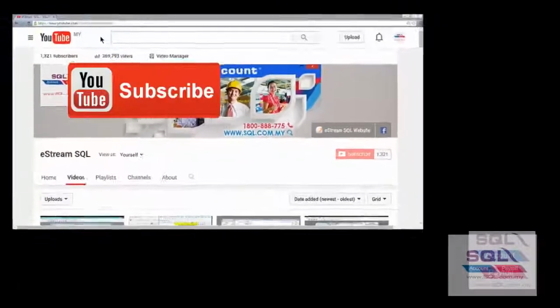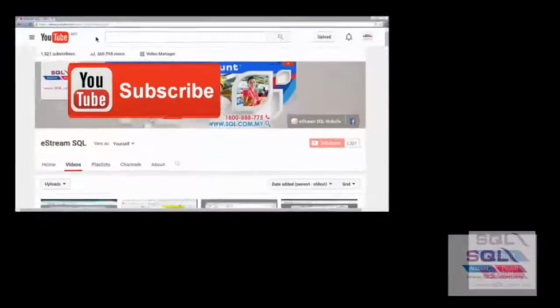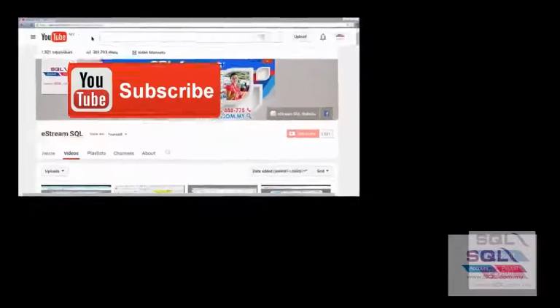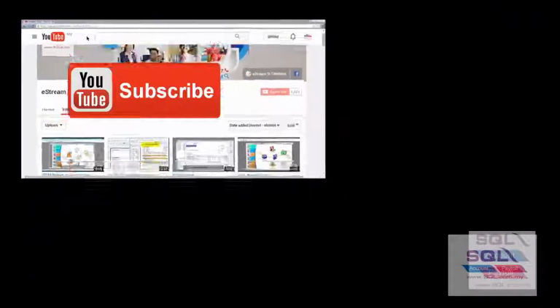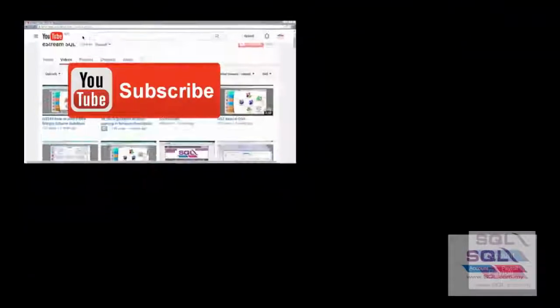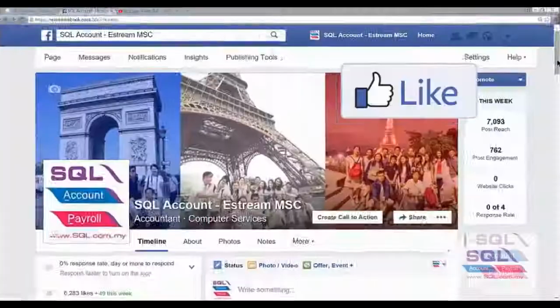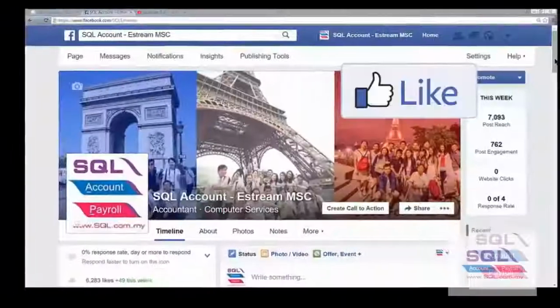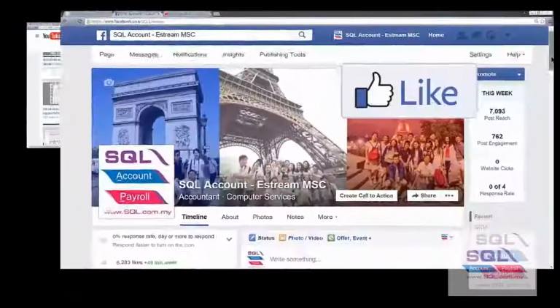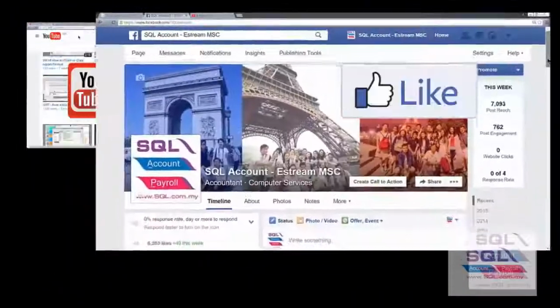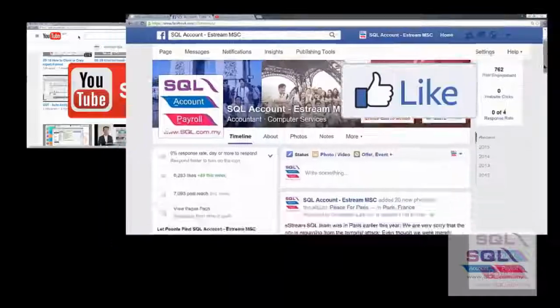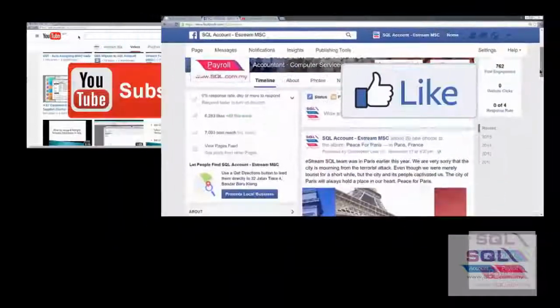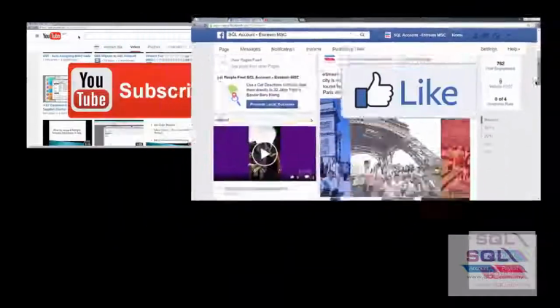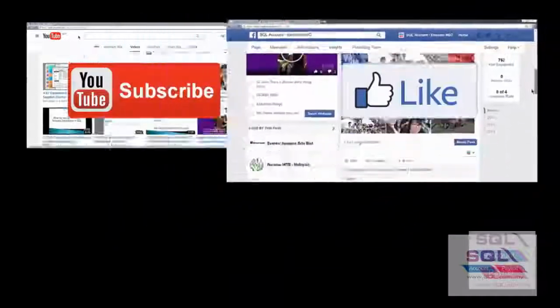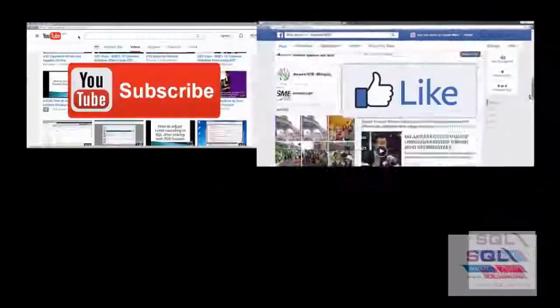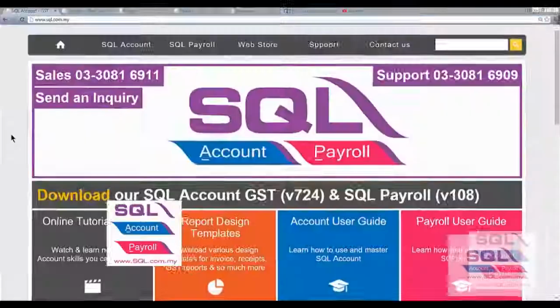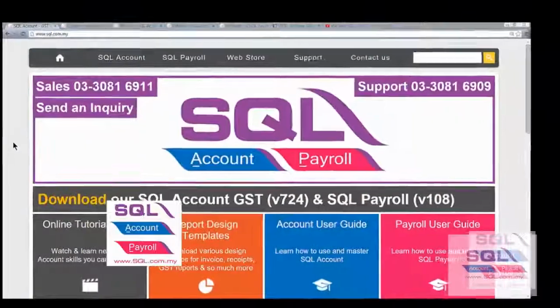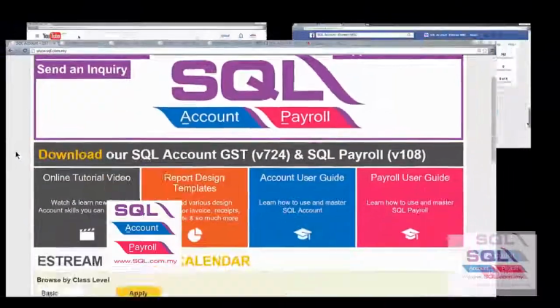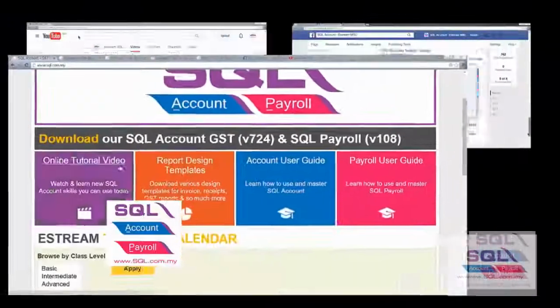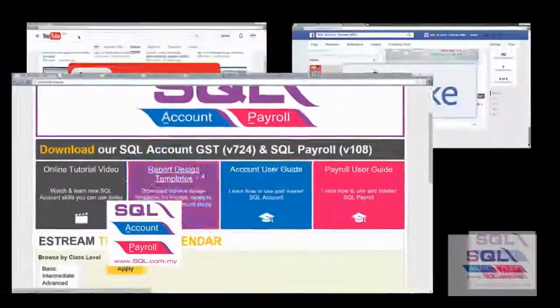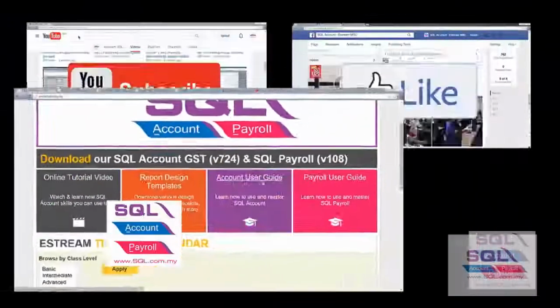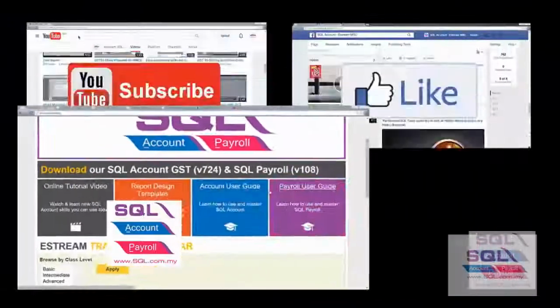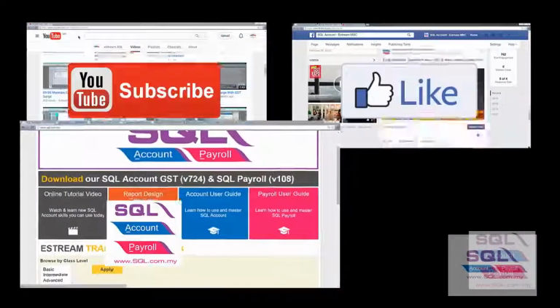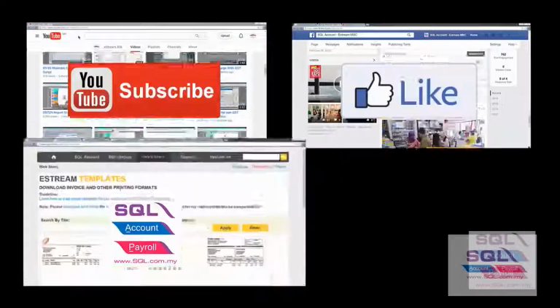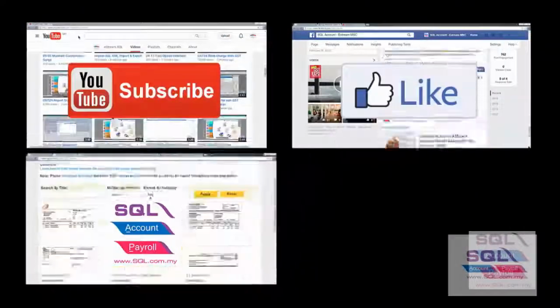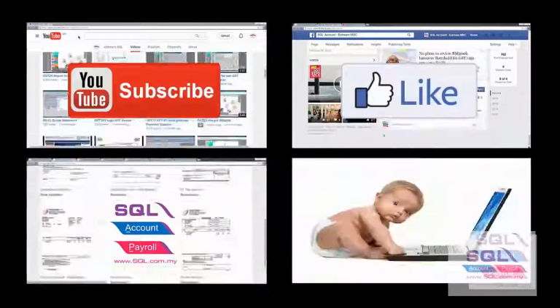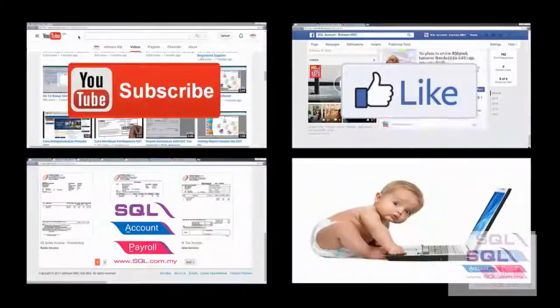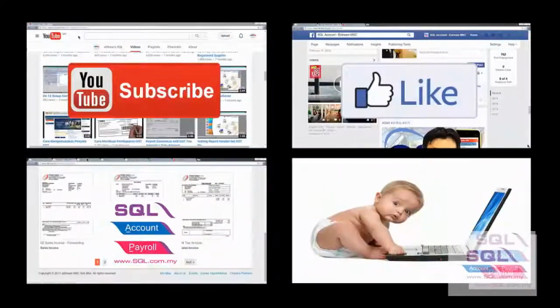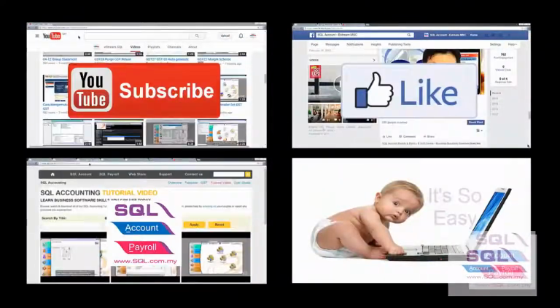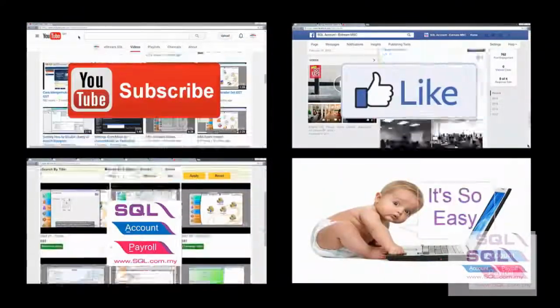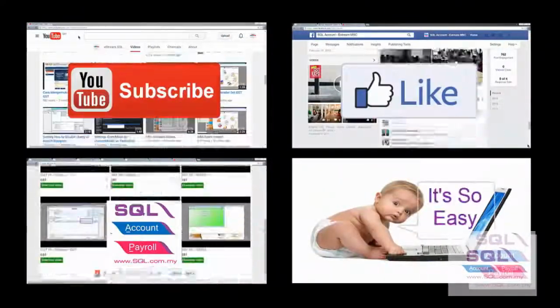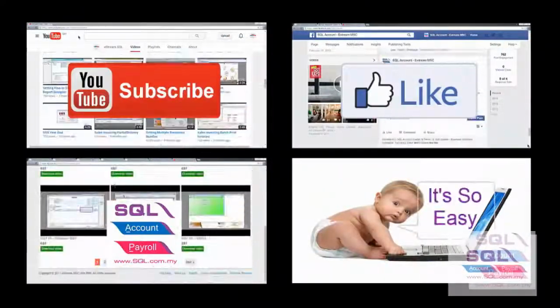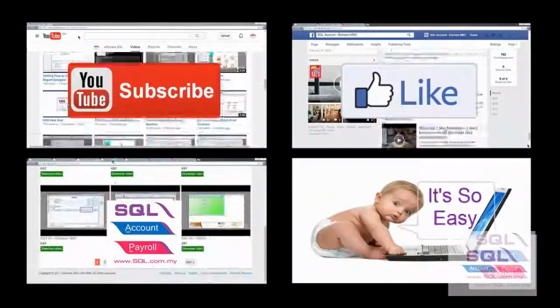Subscribe to our YouTube channel for the latest videos, follow our Facebook for the latest updates, and visit our website for reports and guides.